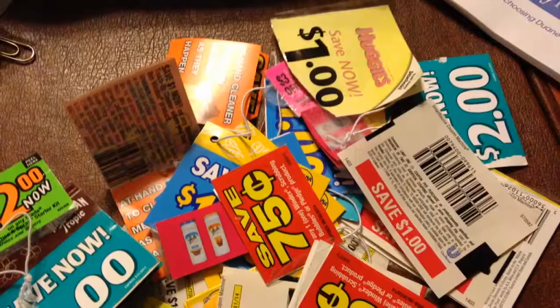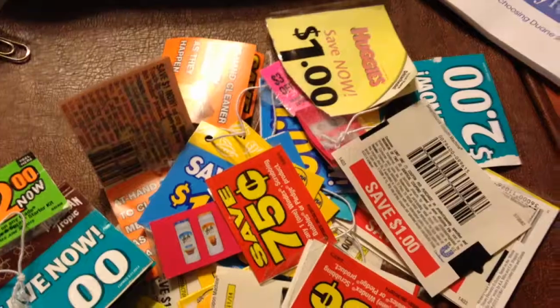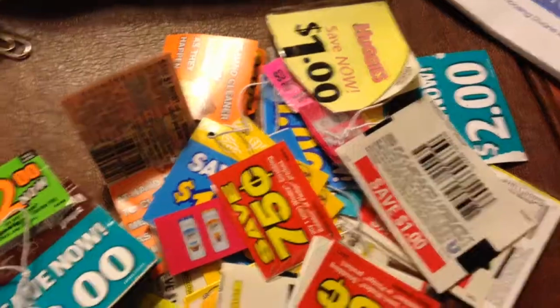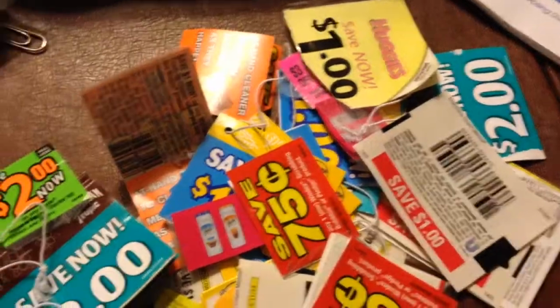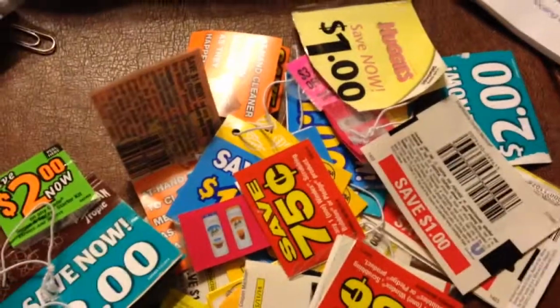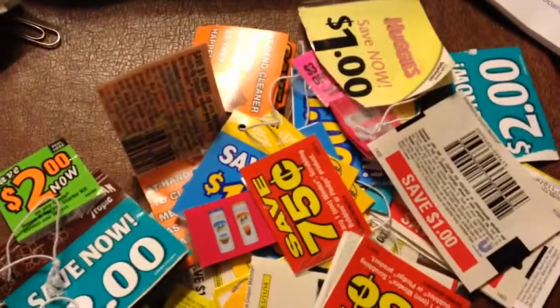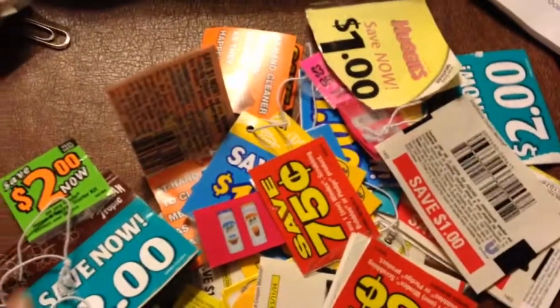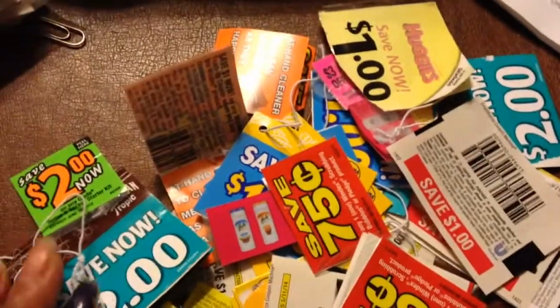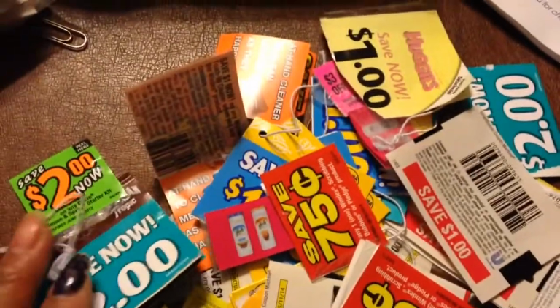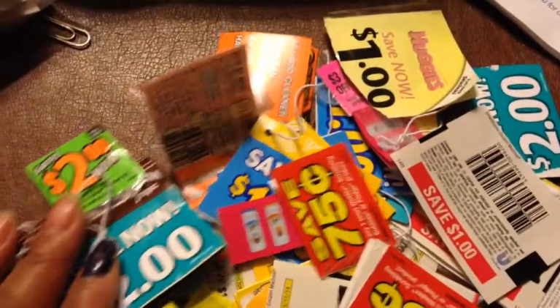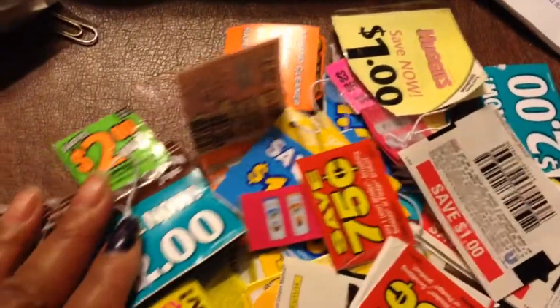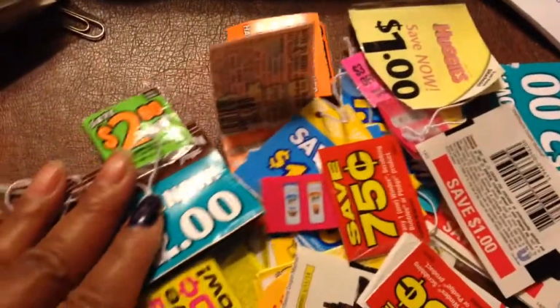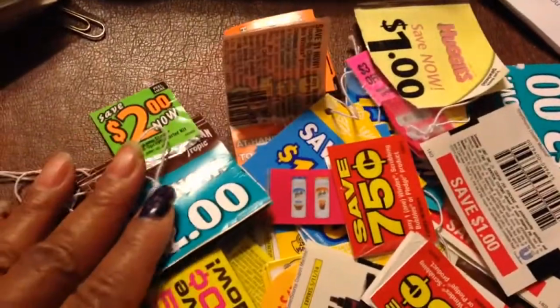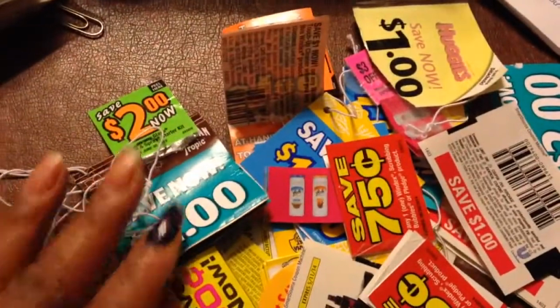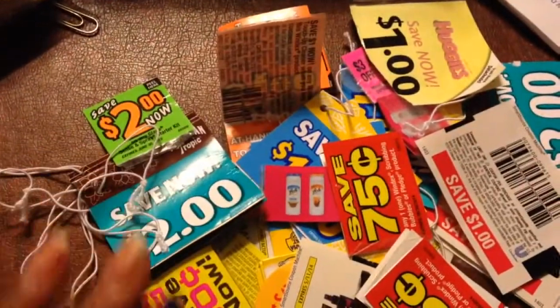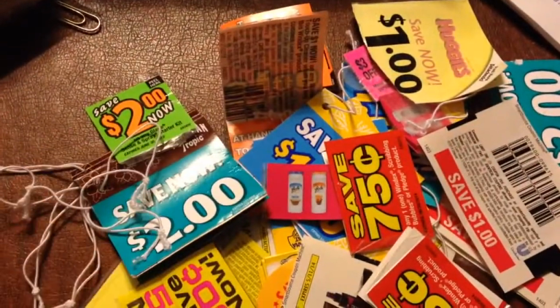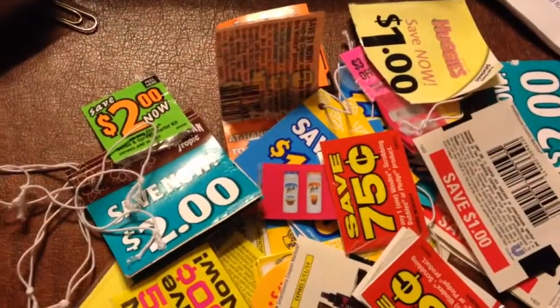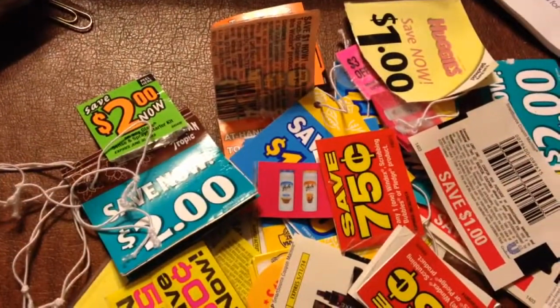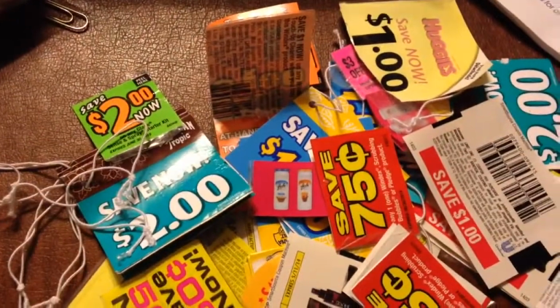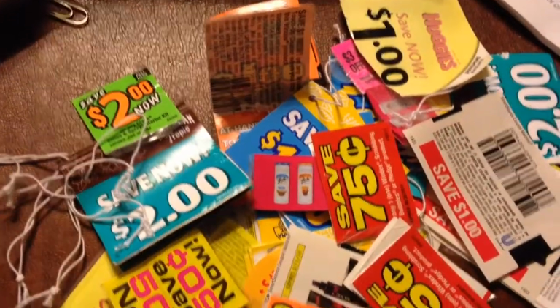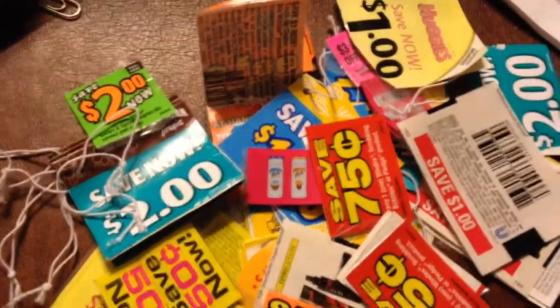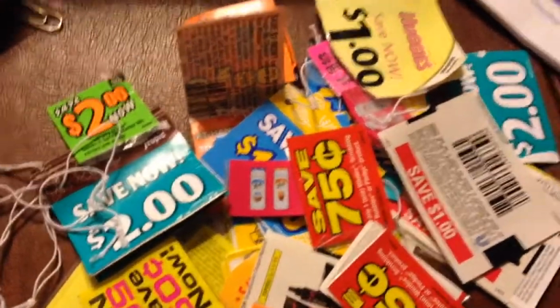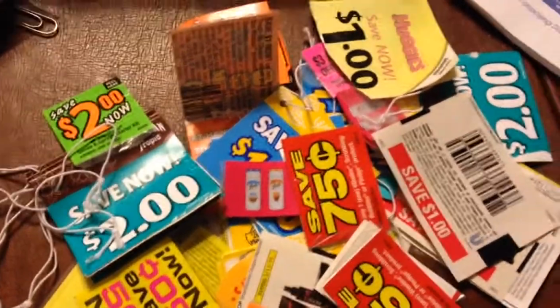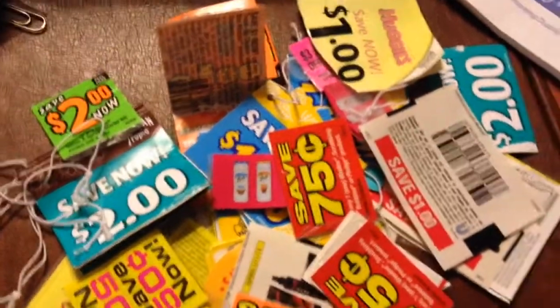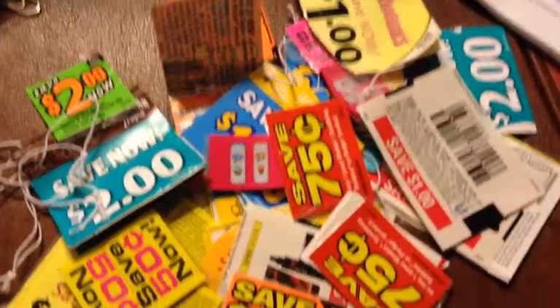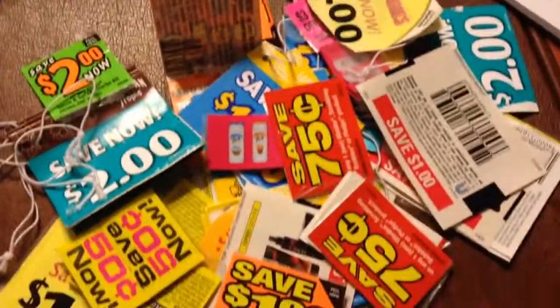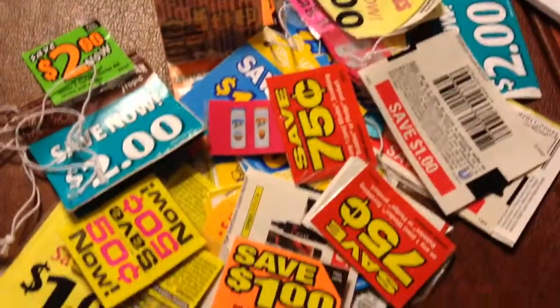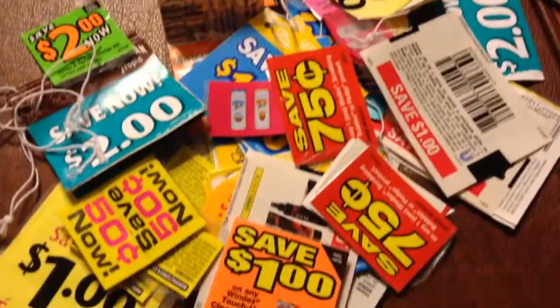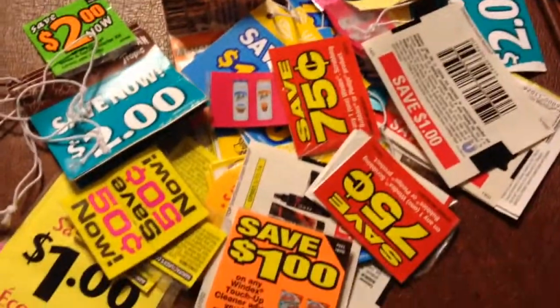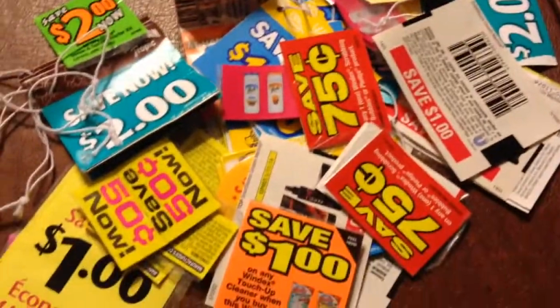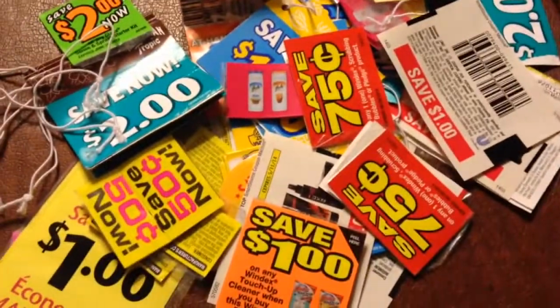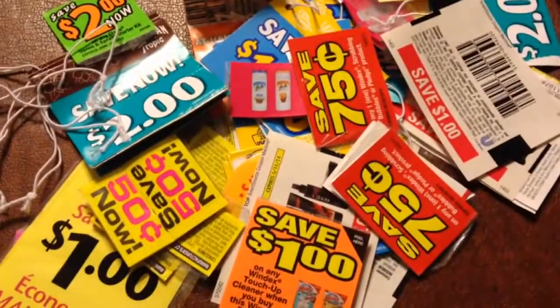Hey guys, welcome to couponing. This is Split Rose. Look at all the coupons I found today.